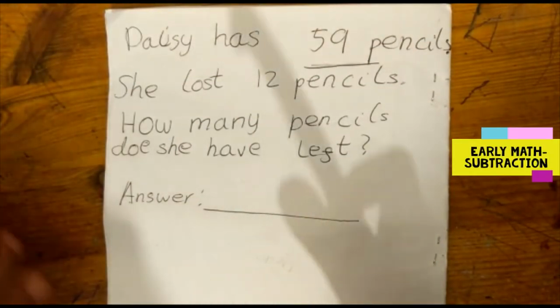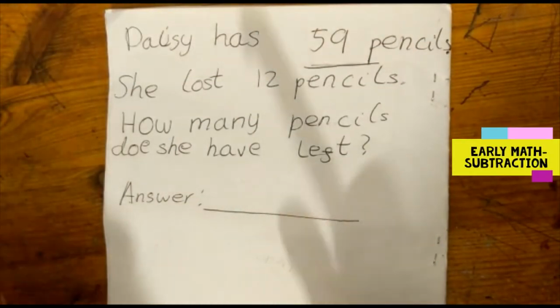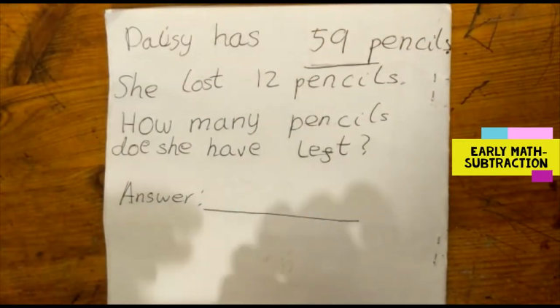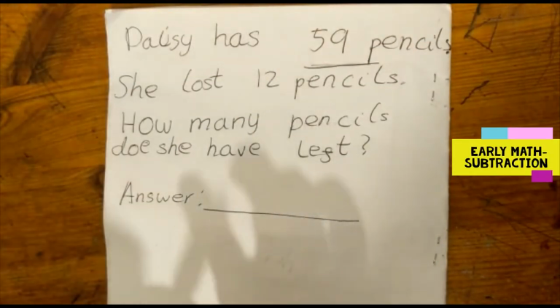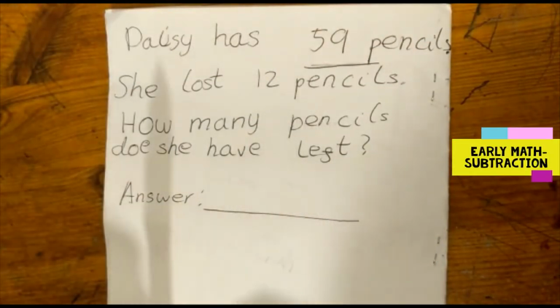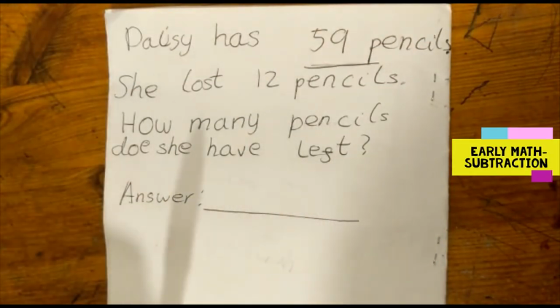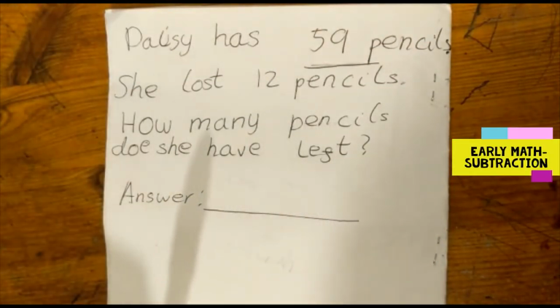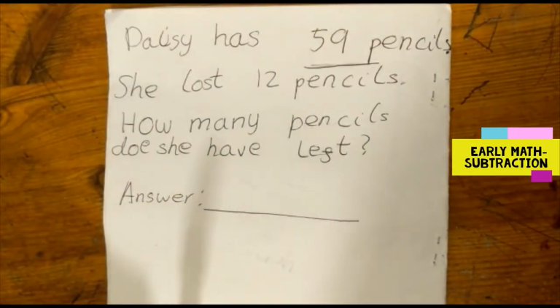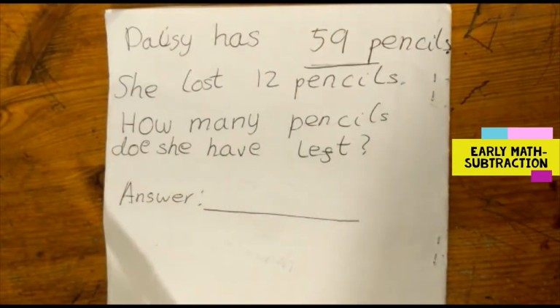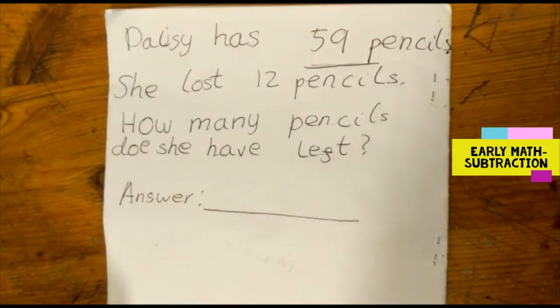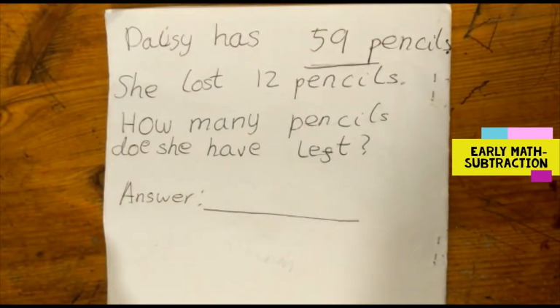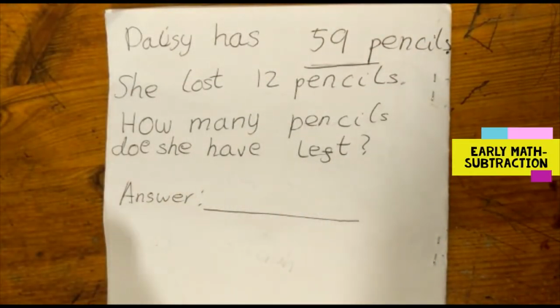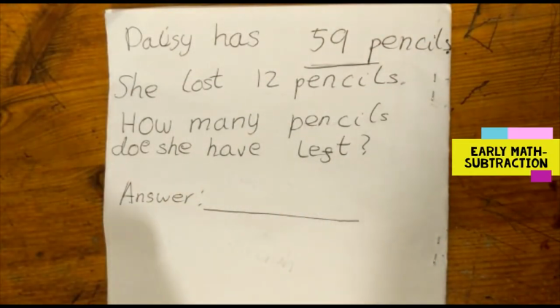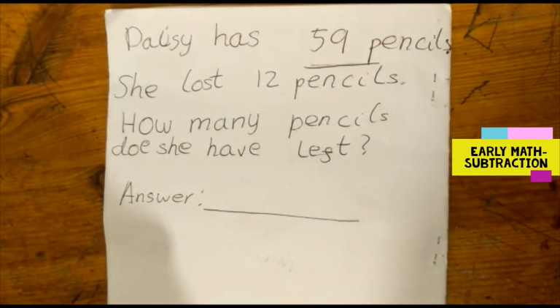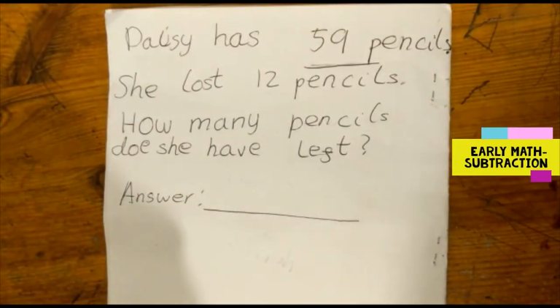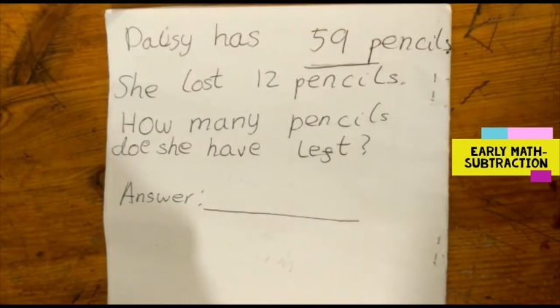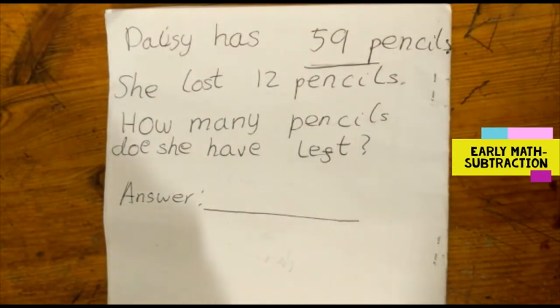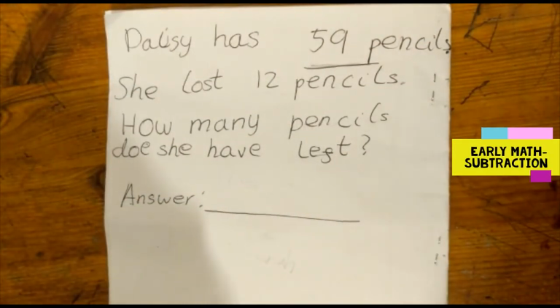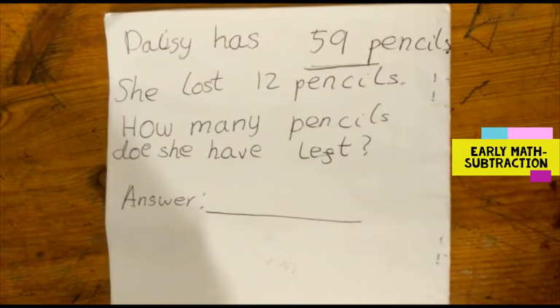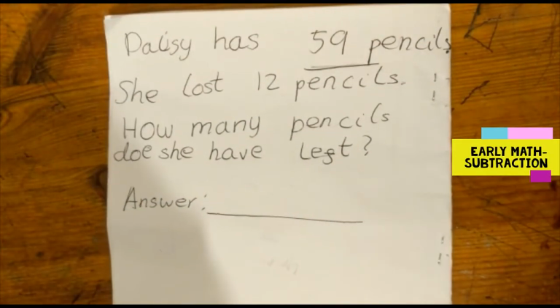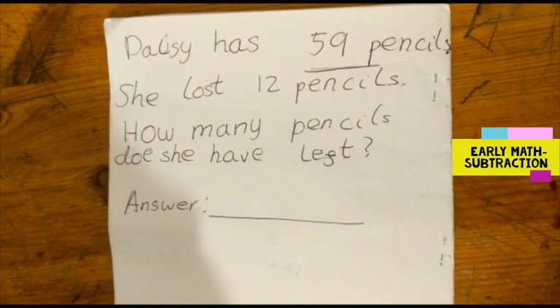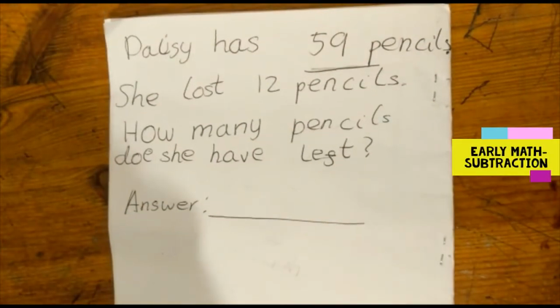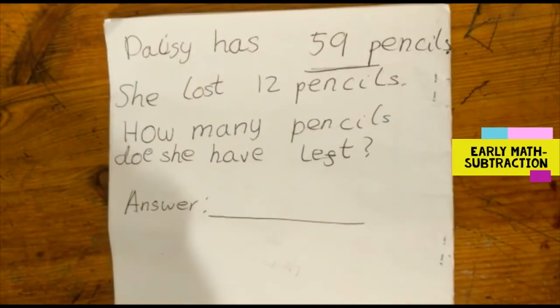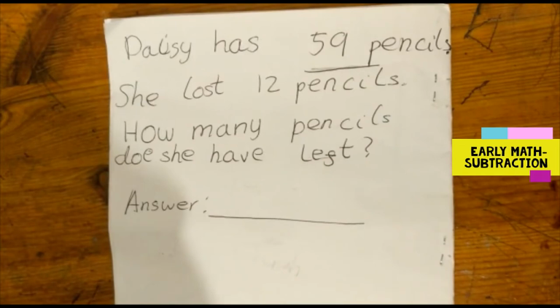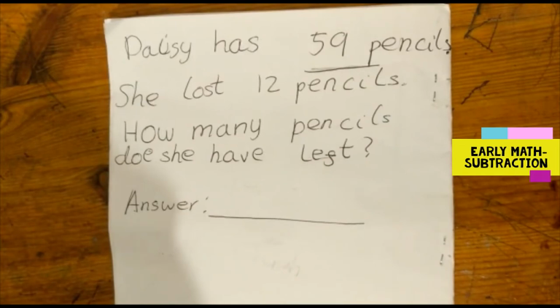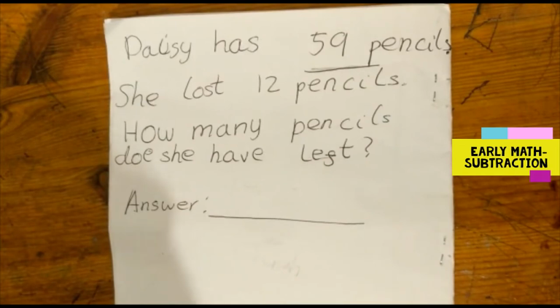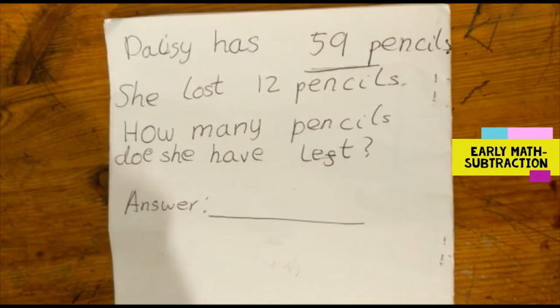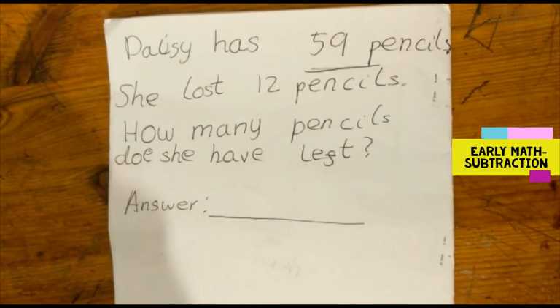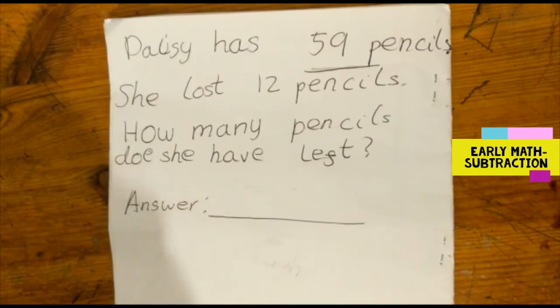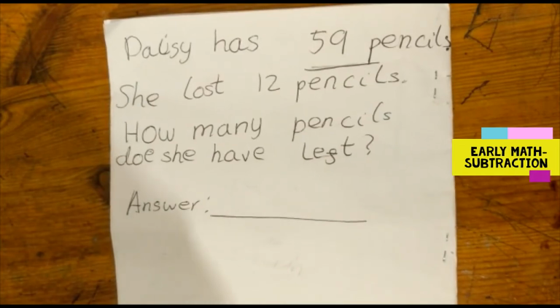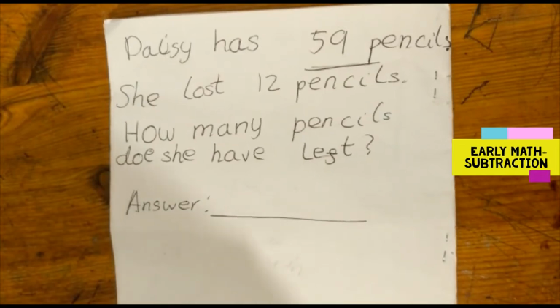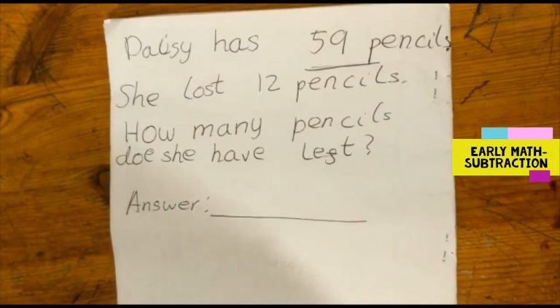Daisy has 59 pencils. She lost 12 pencils. How many pencils does she have left?